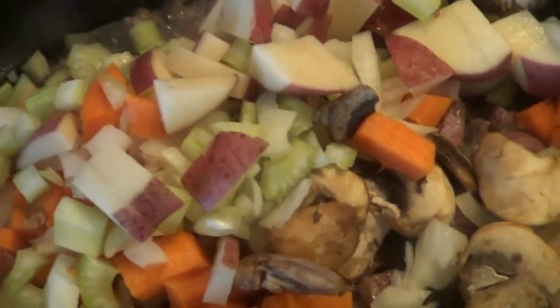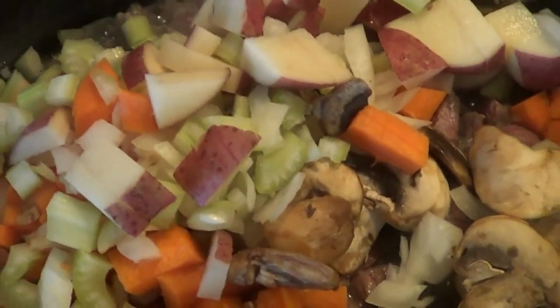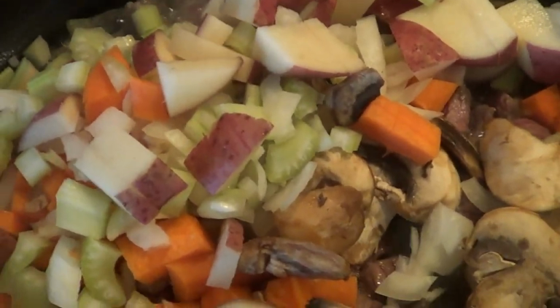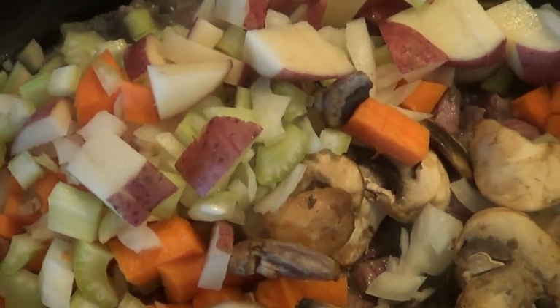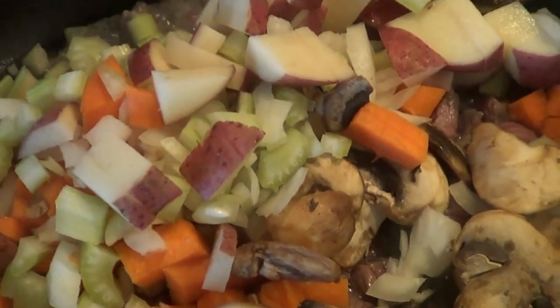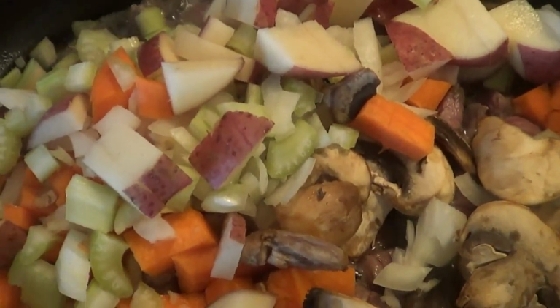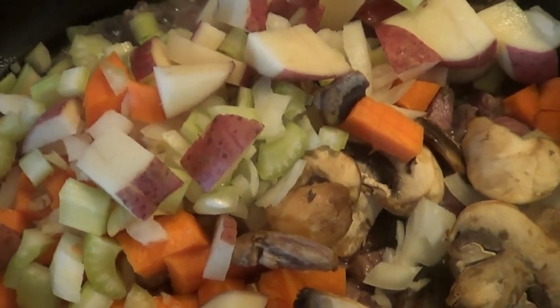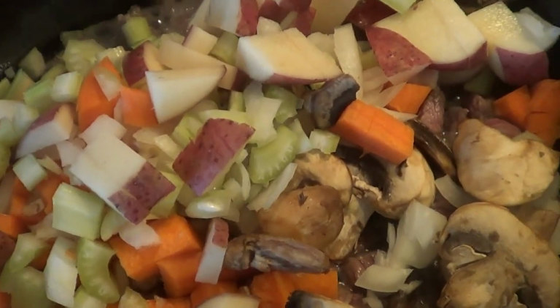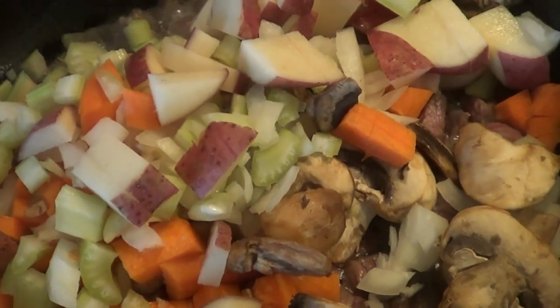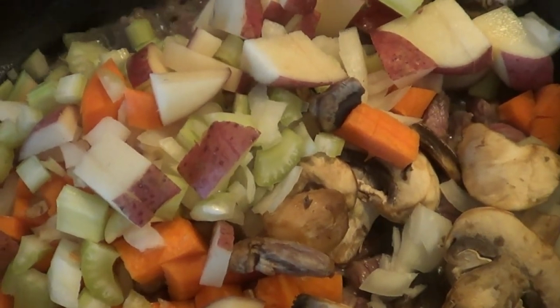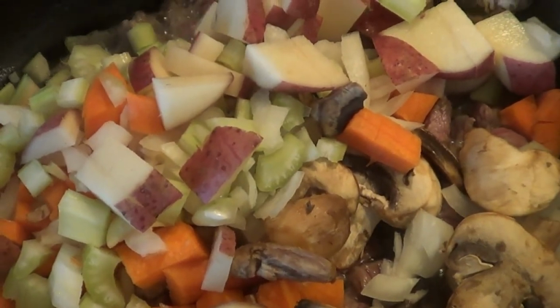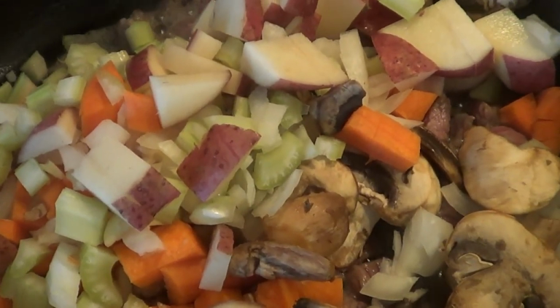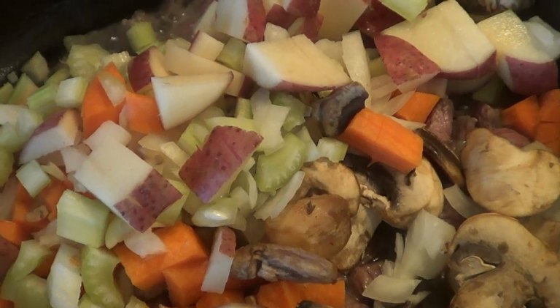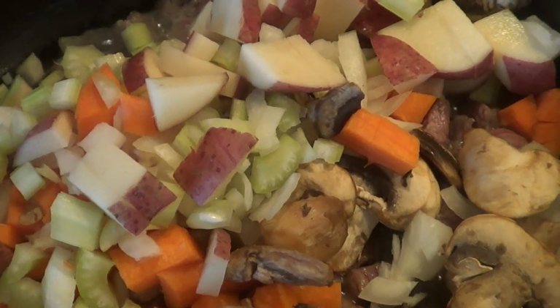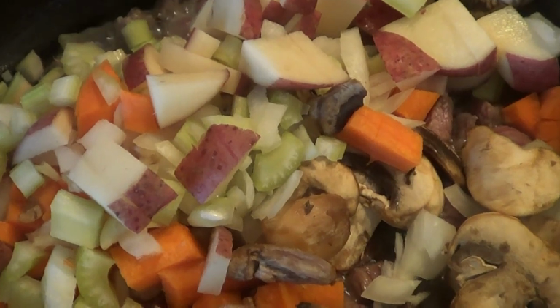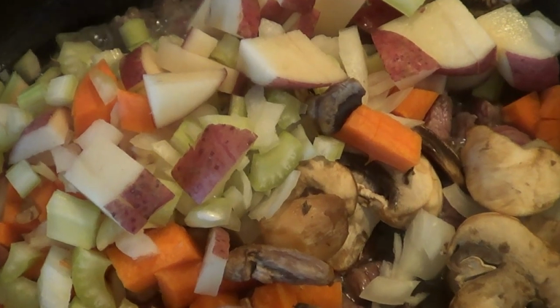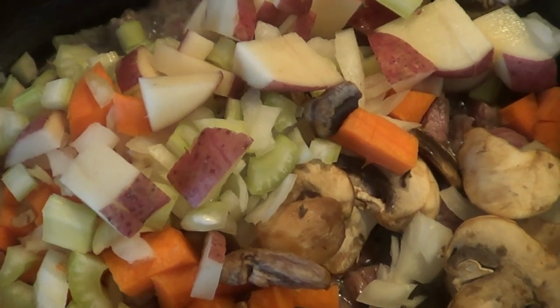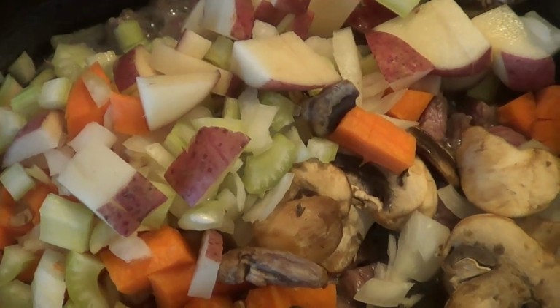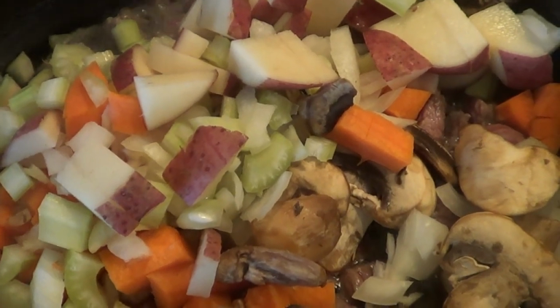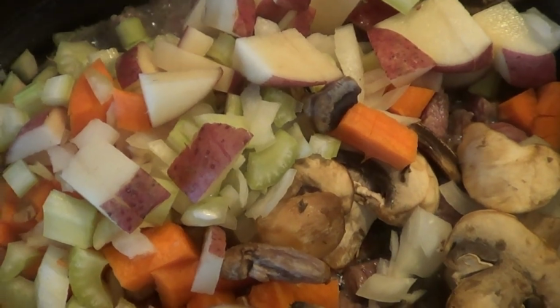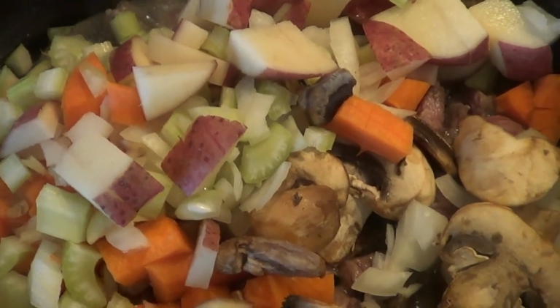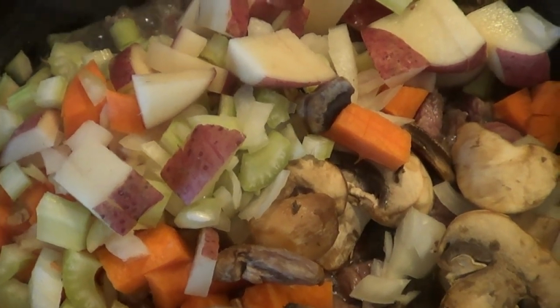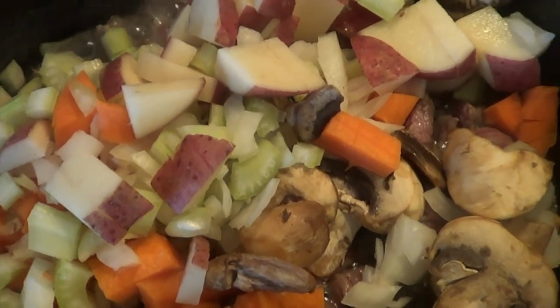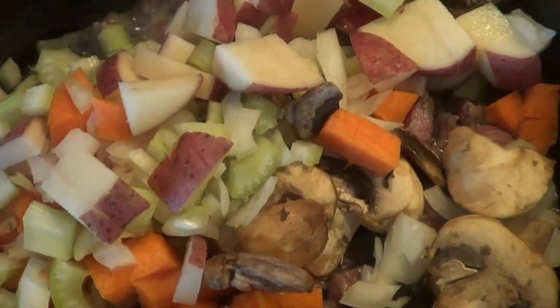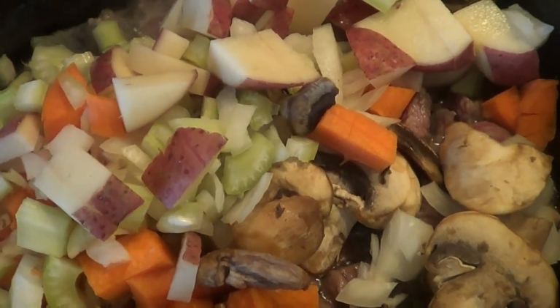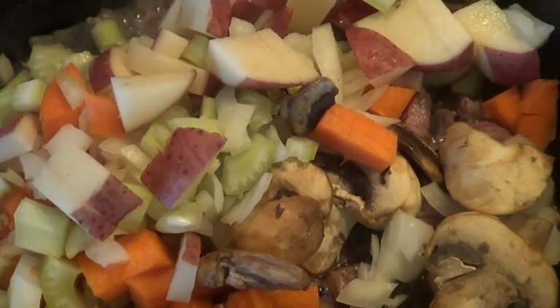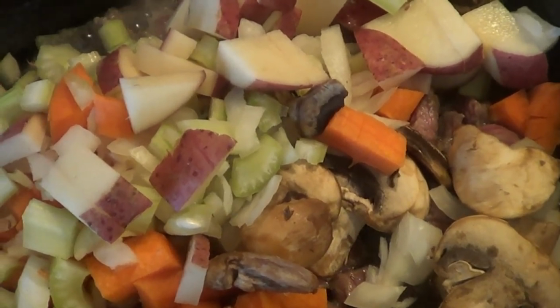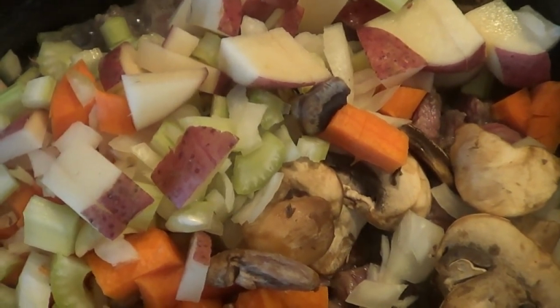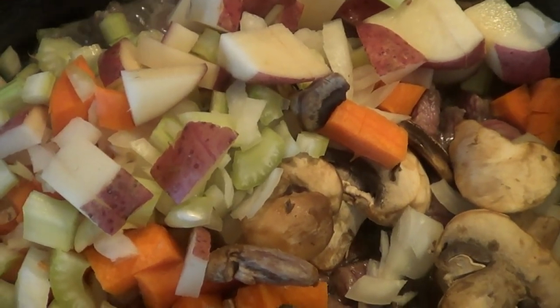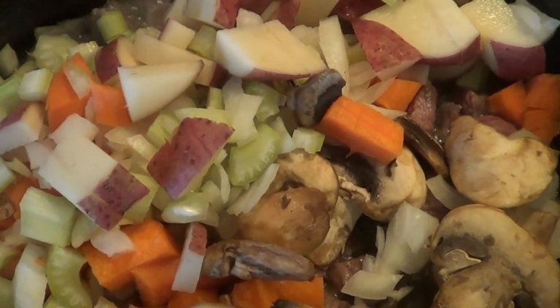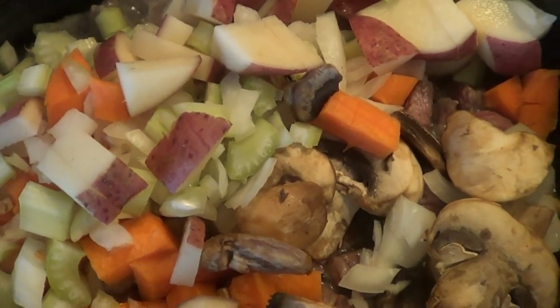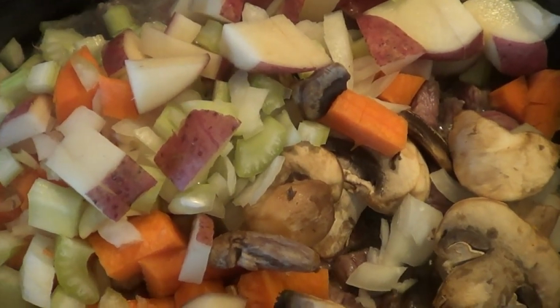And then I'll show you how to cut the dough and put it in your containers.